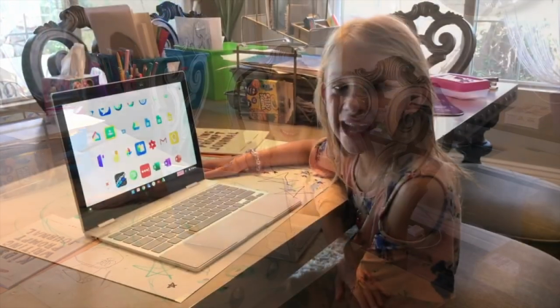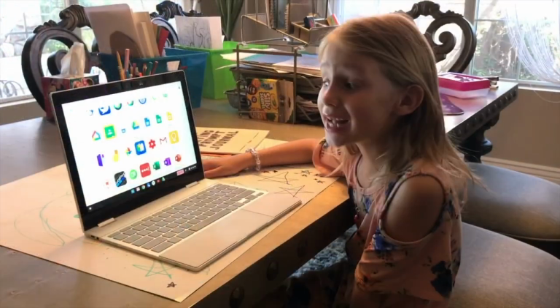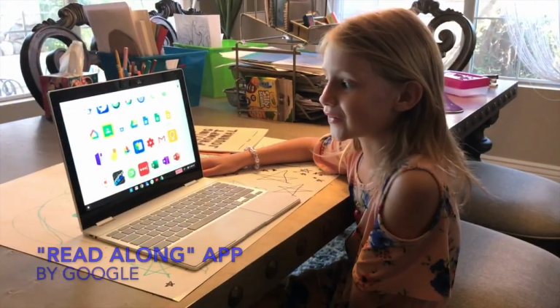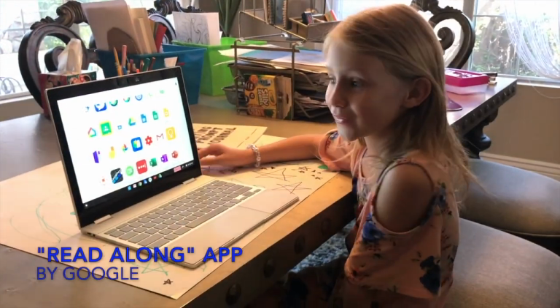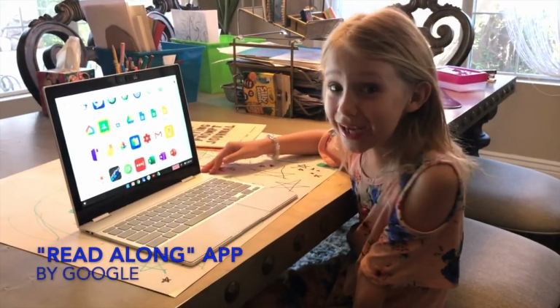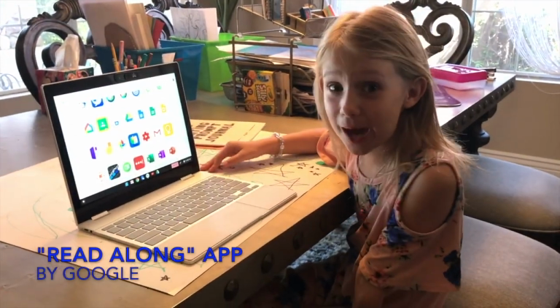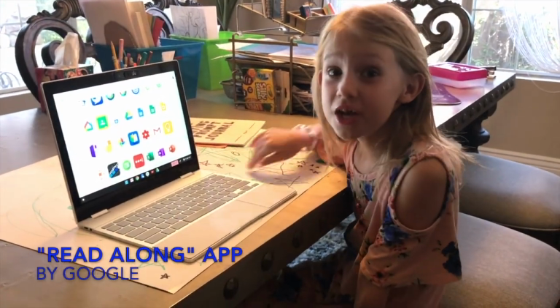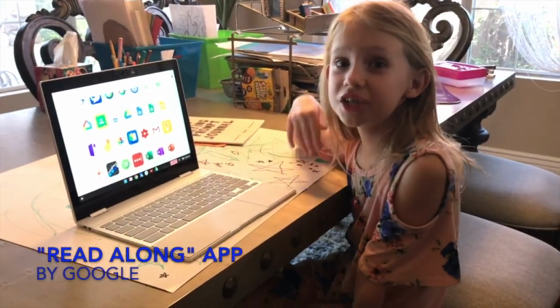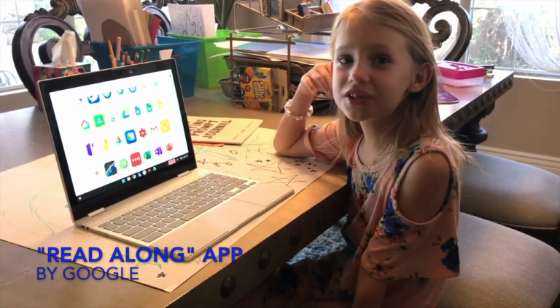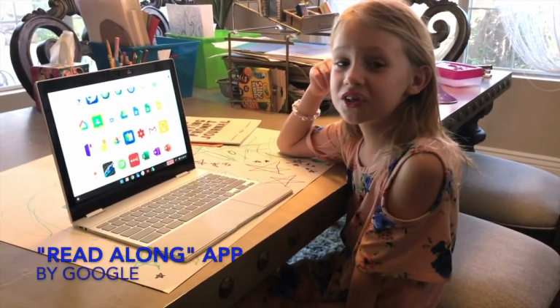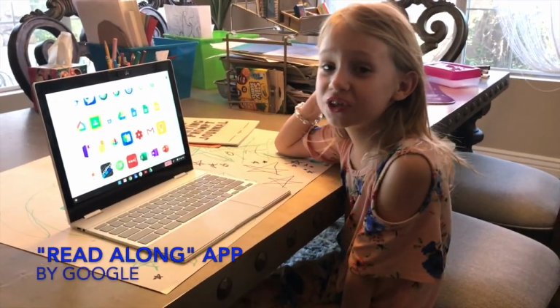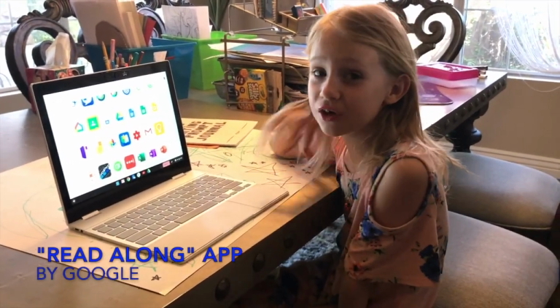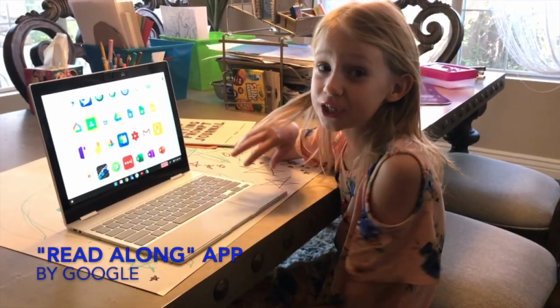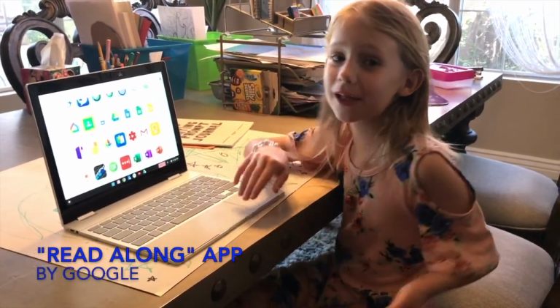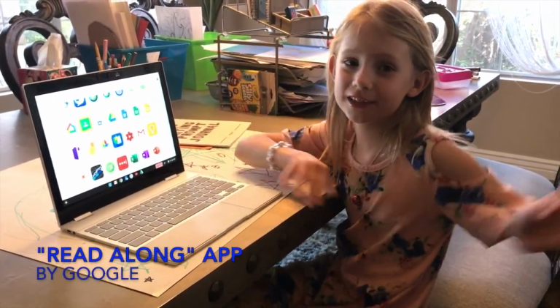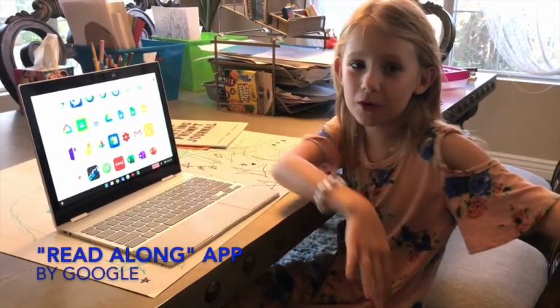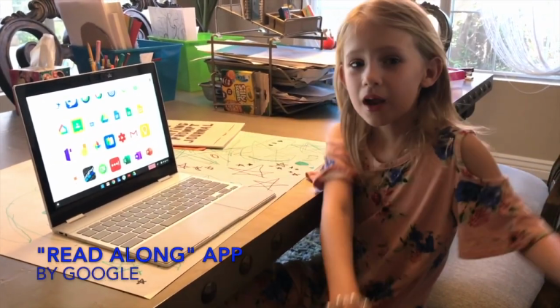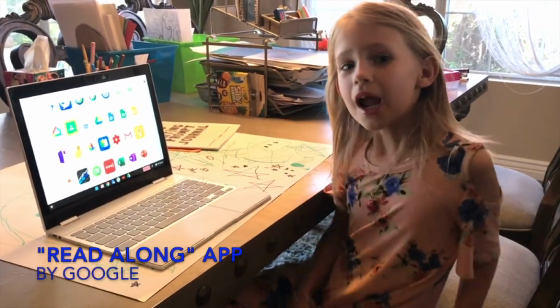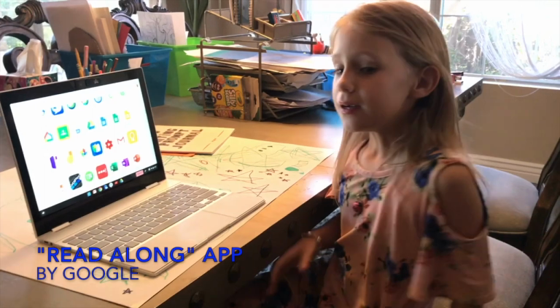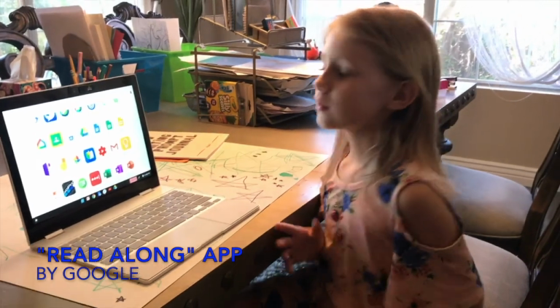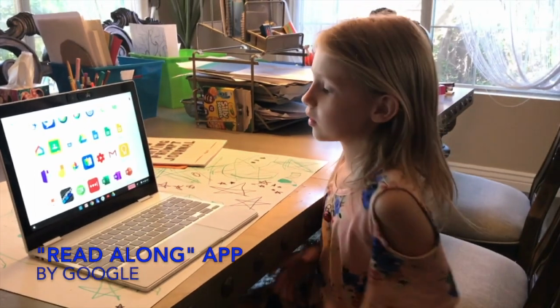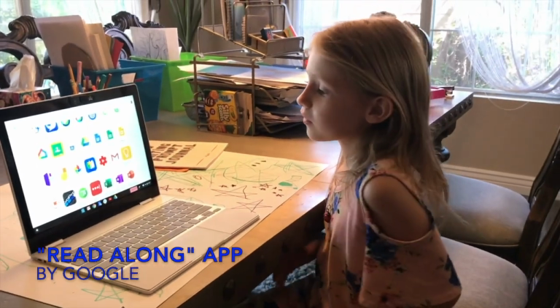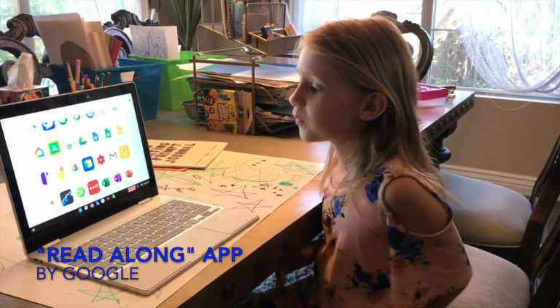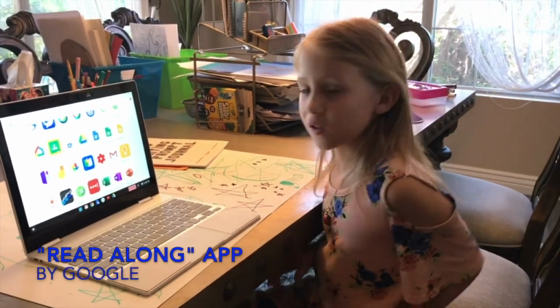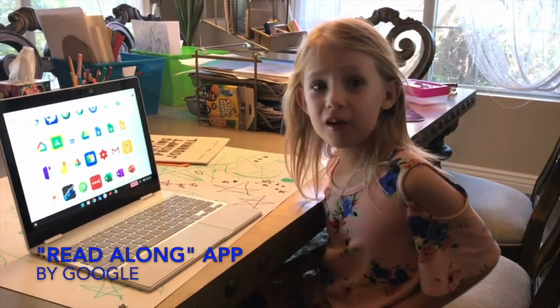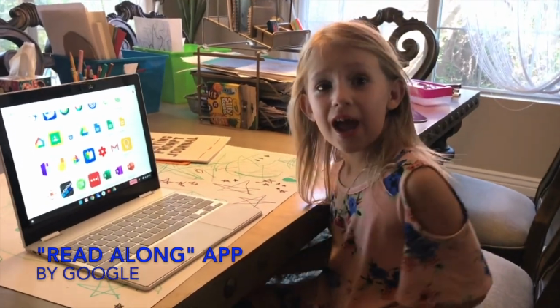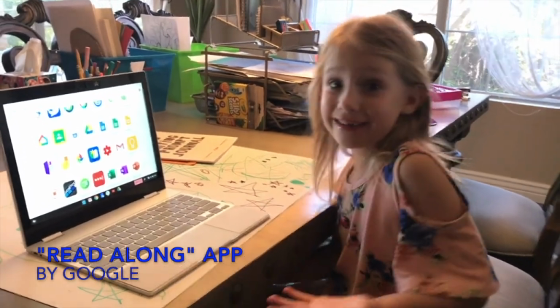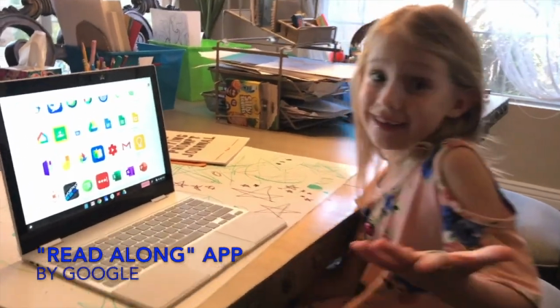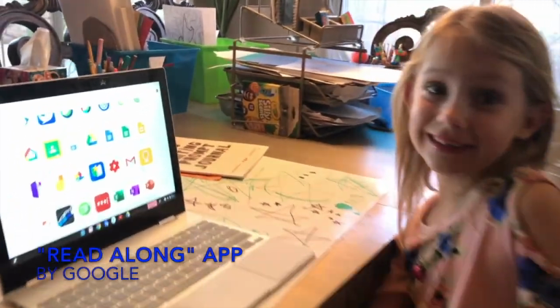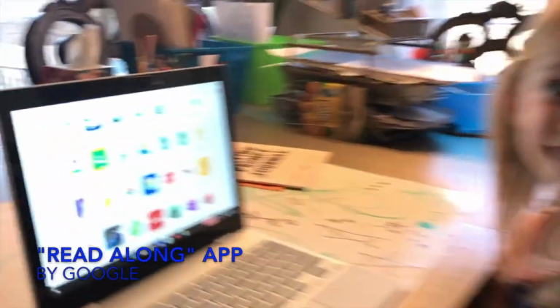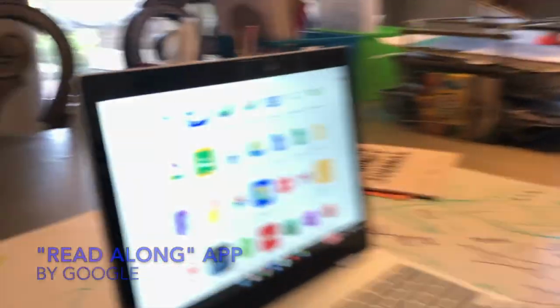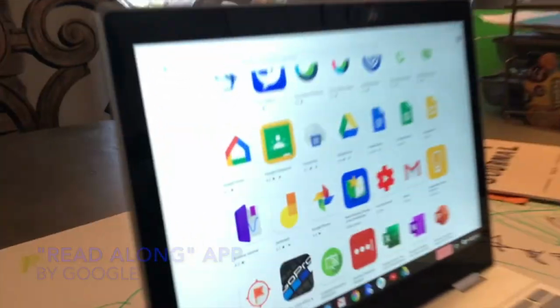It's a free app. Just go to your Play Store, look for Readalong and it installs.